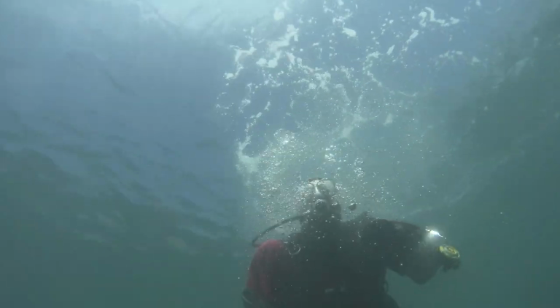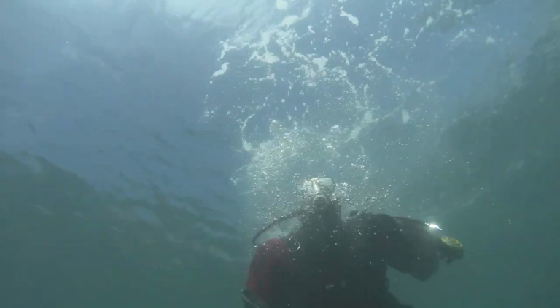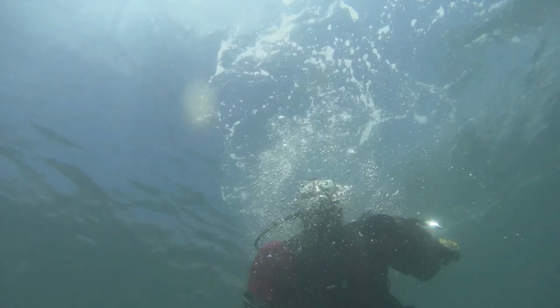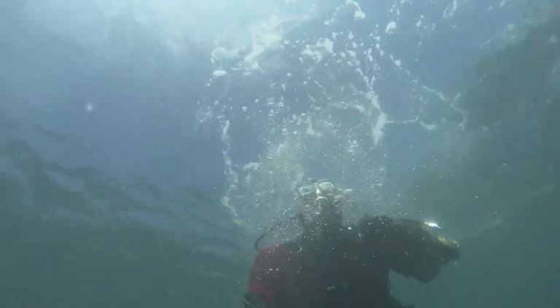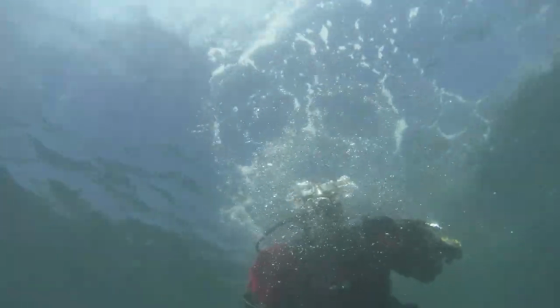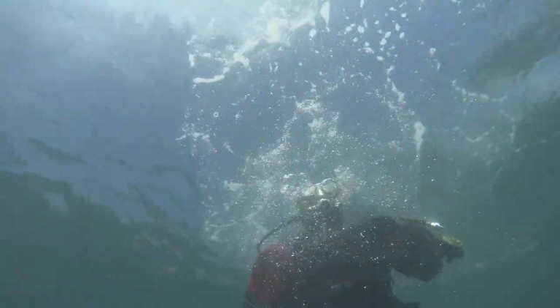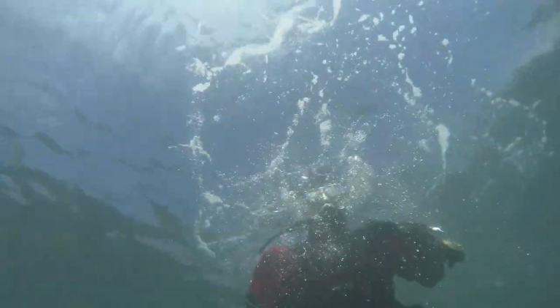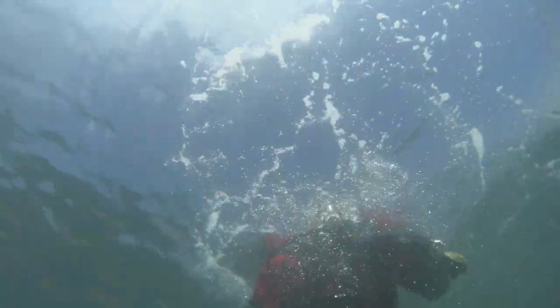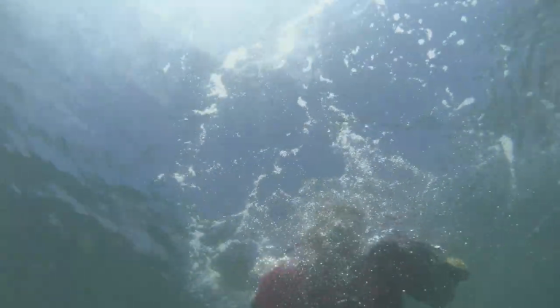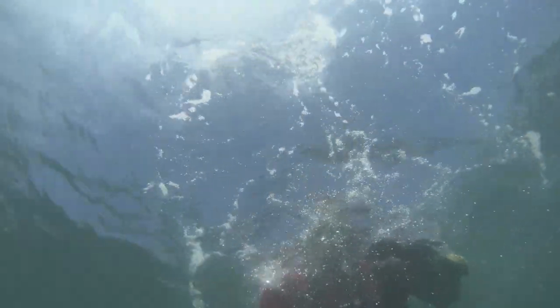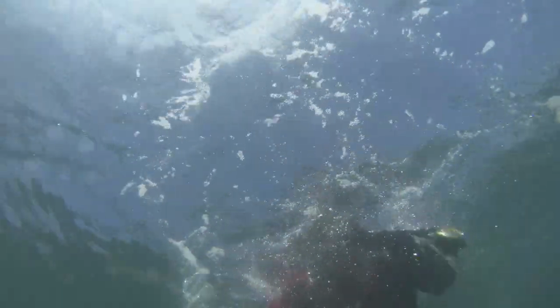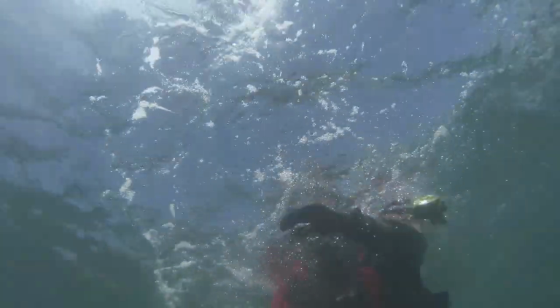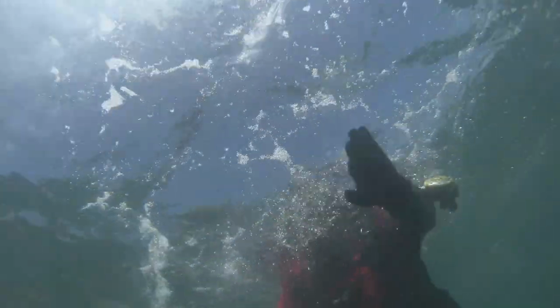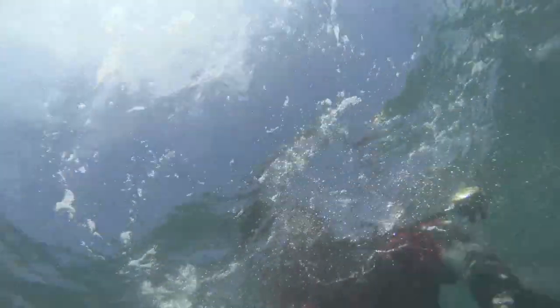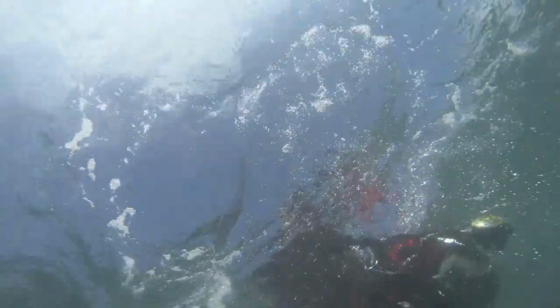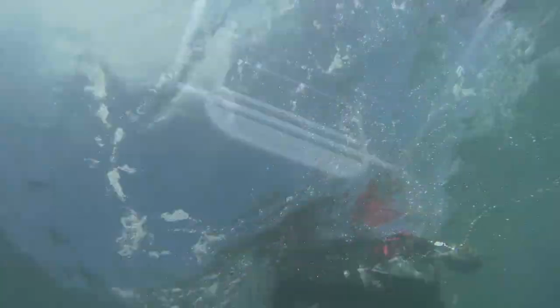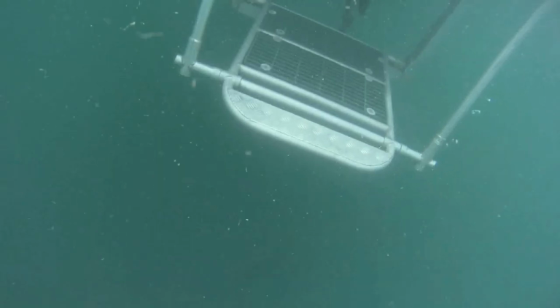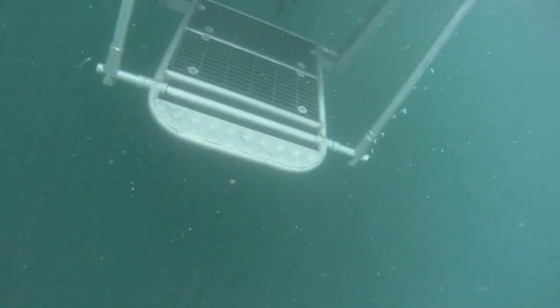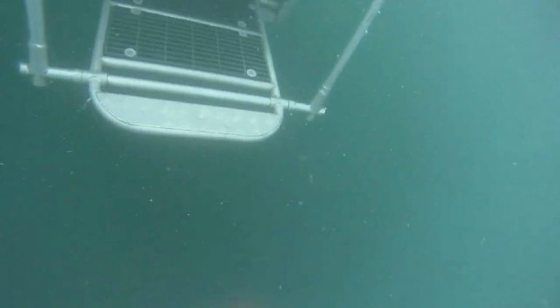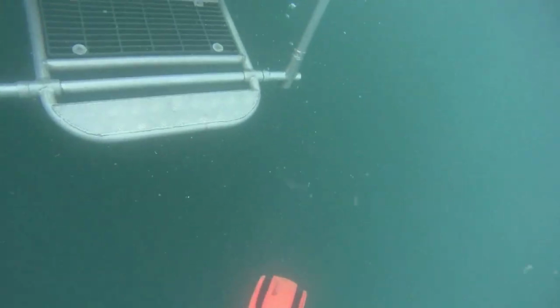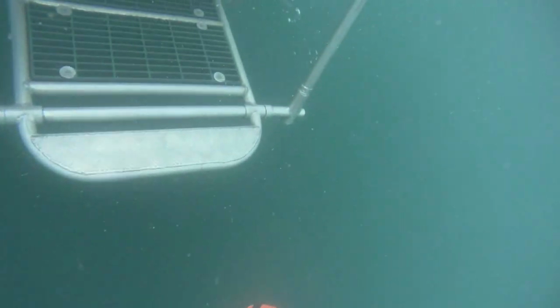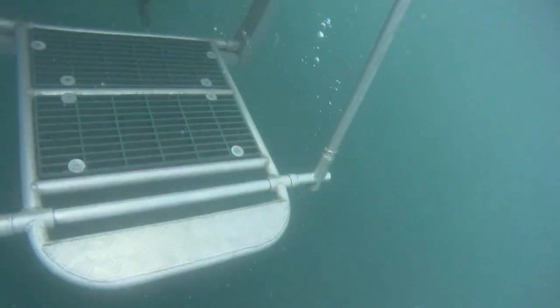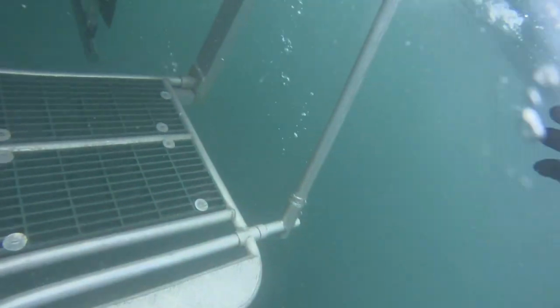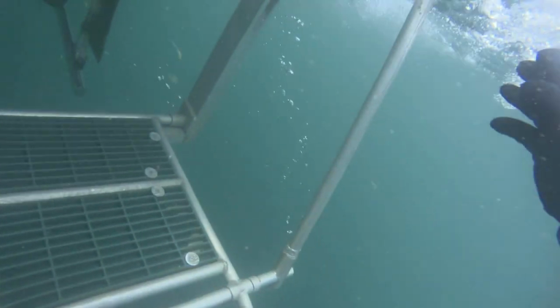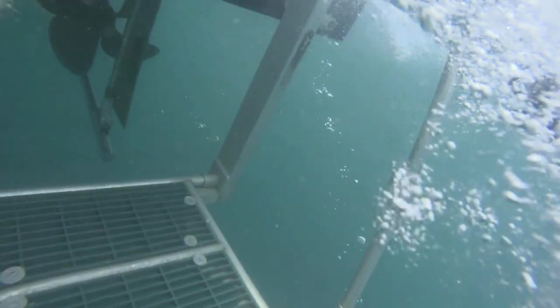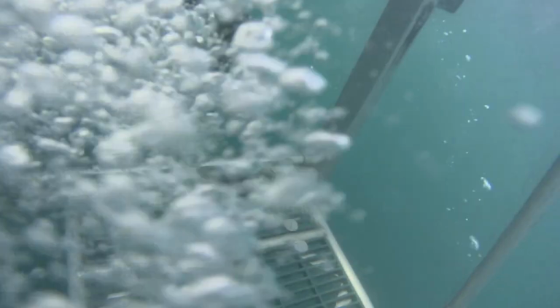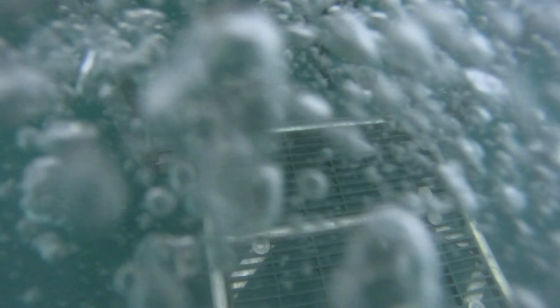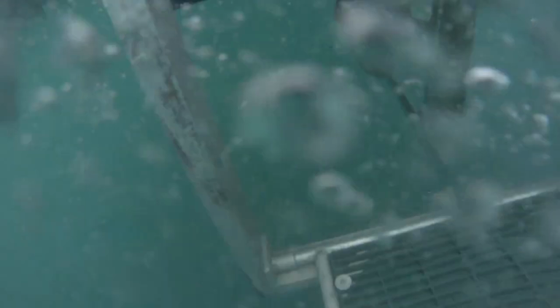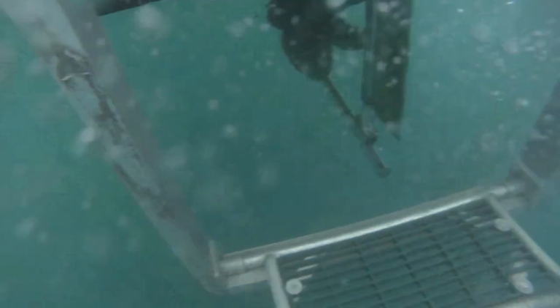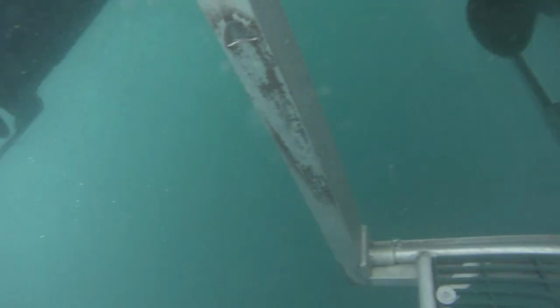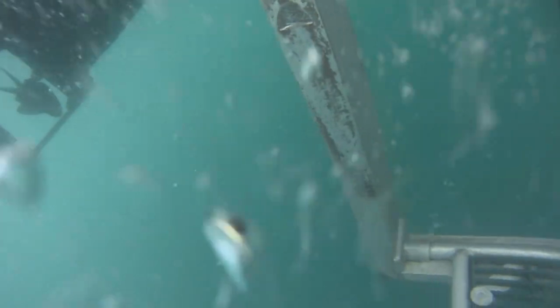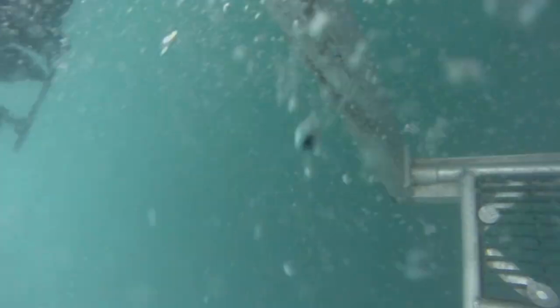And then back to the surface to be picked up by the boat. It's a no-take zone.